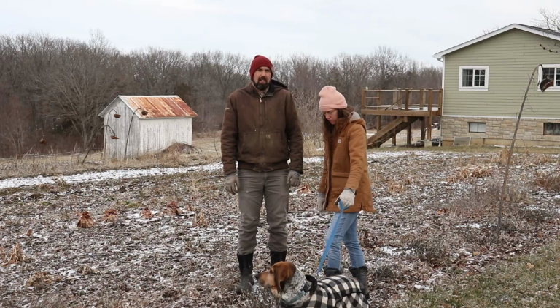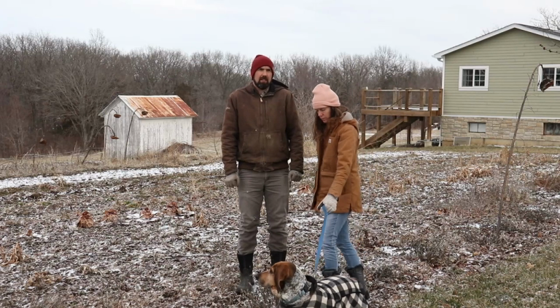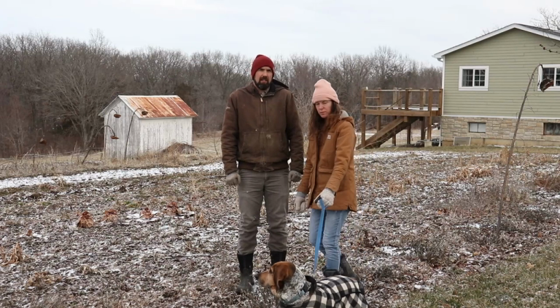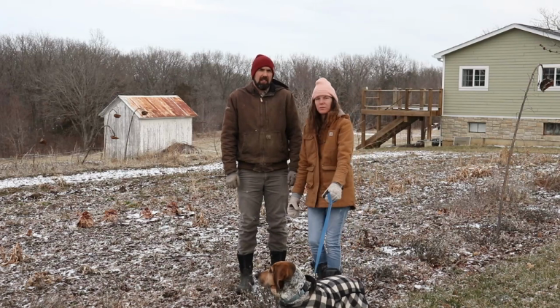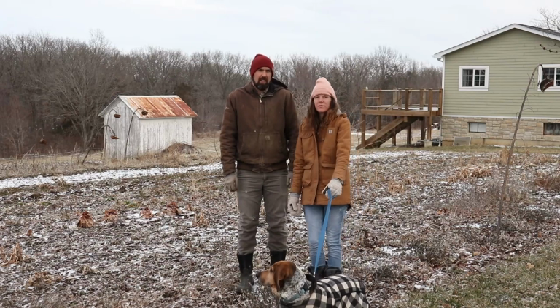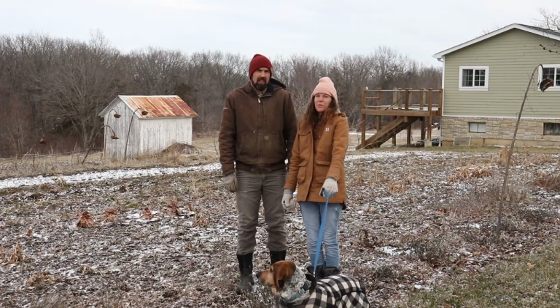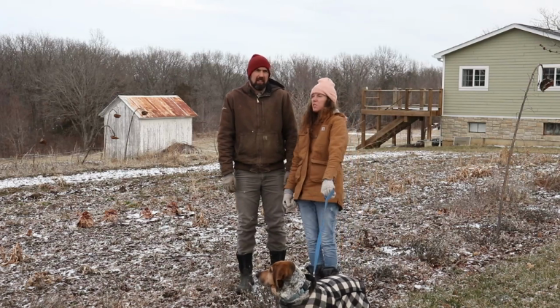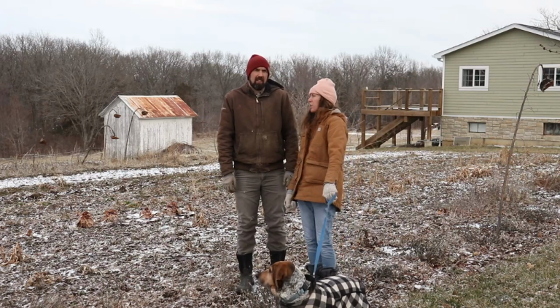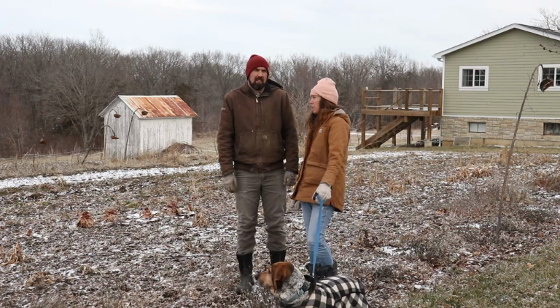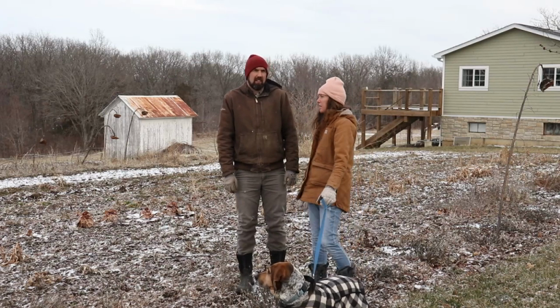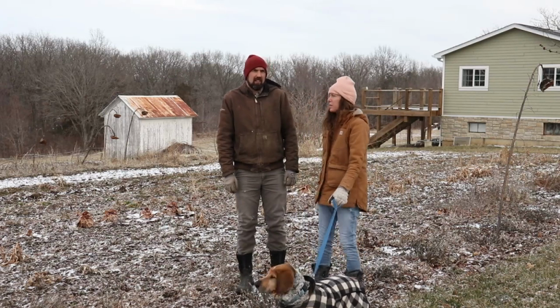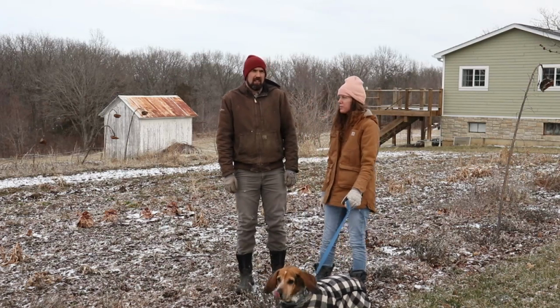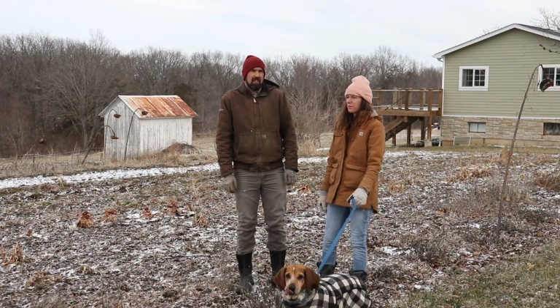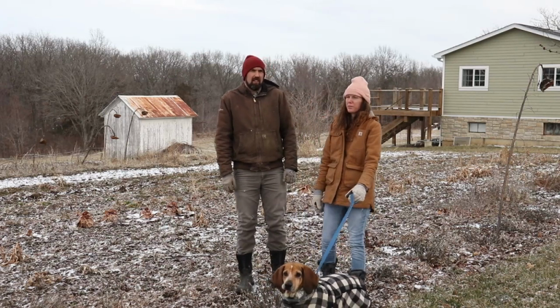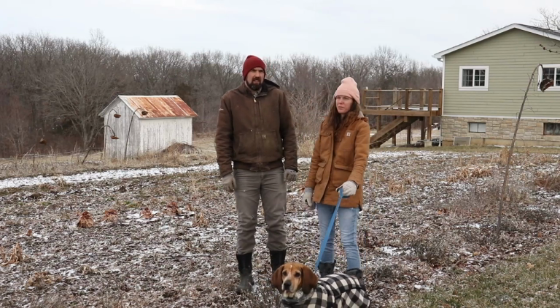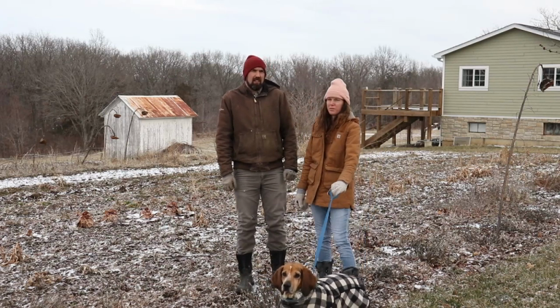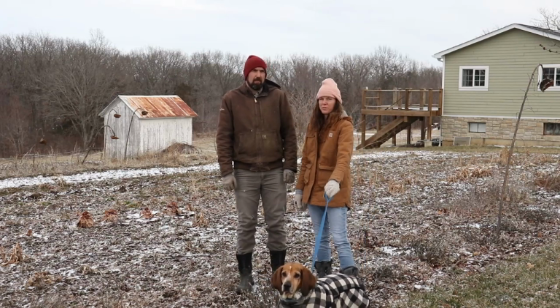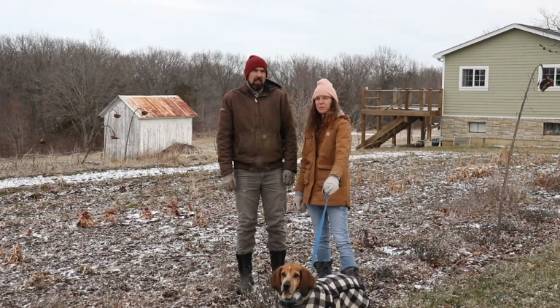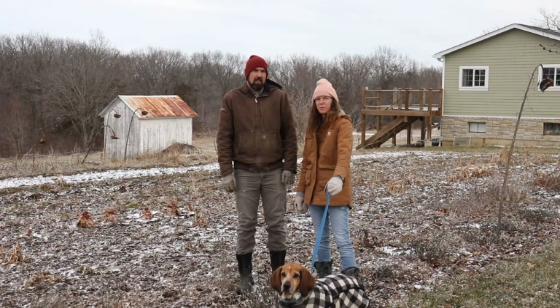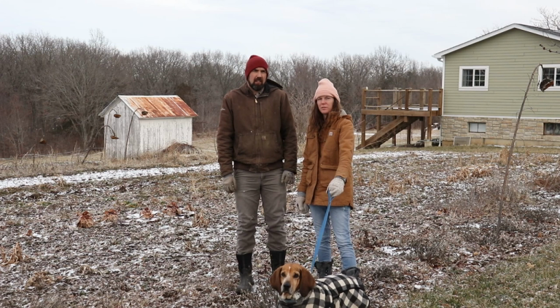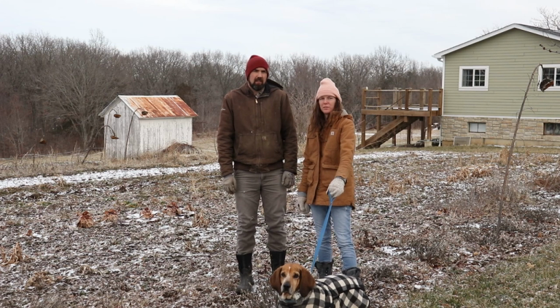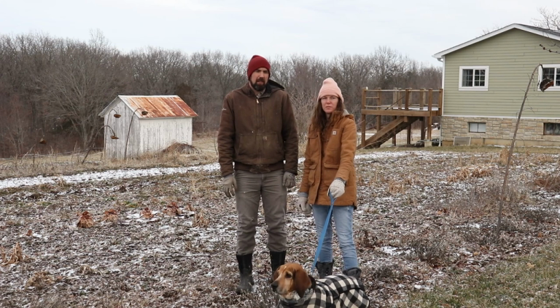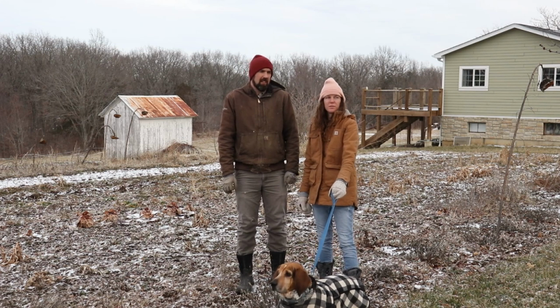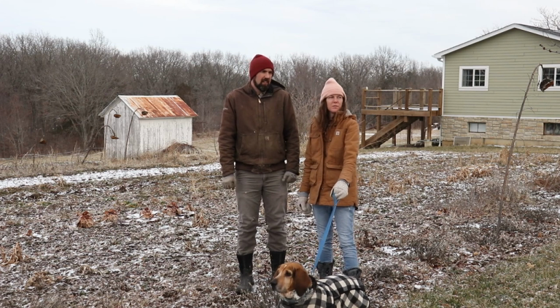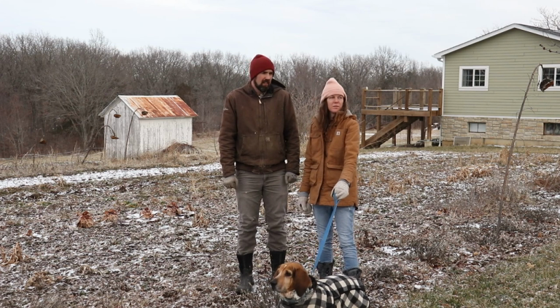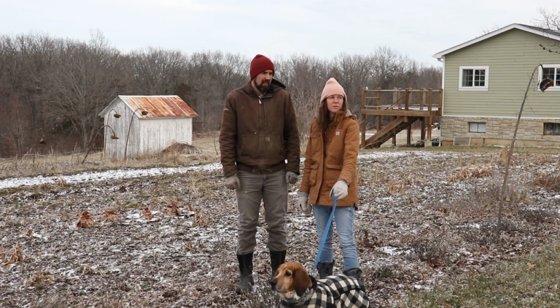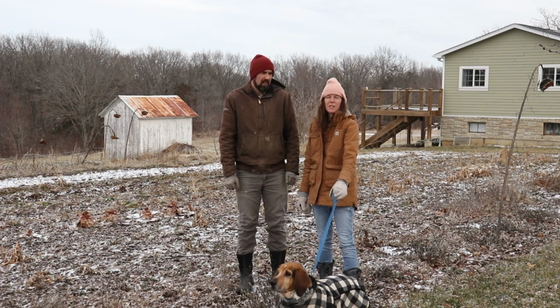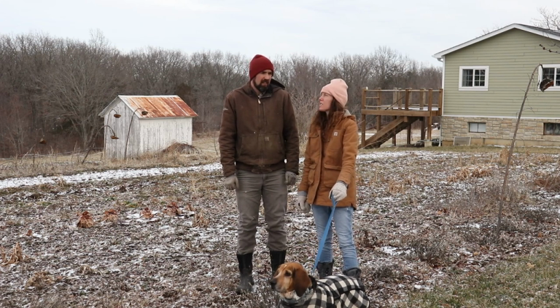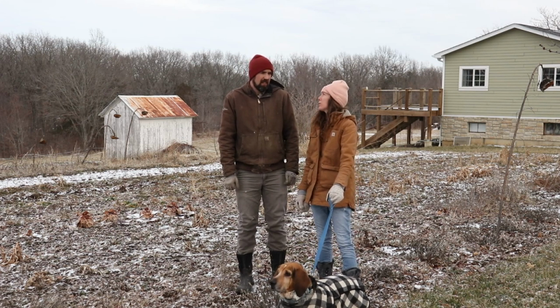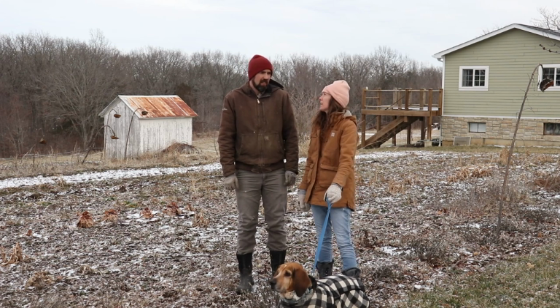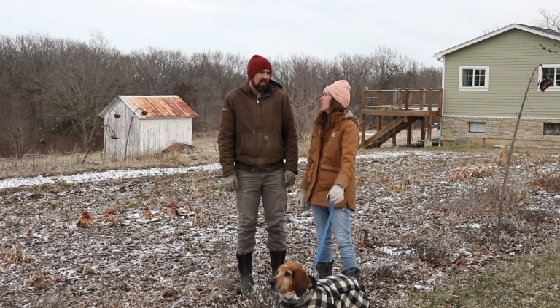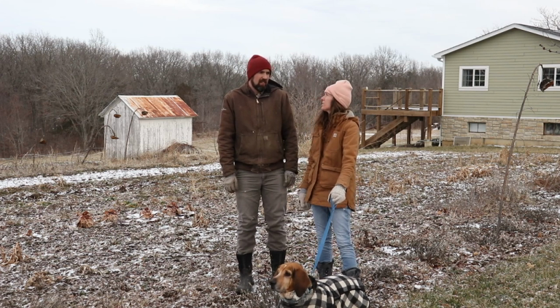Oh, it's cold out here. It's January. You know what that means? It's time to plan the garden.